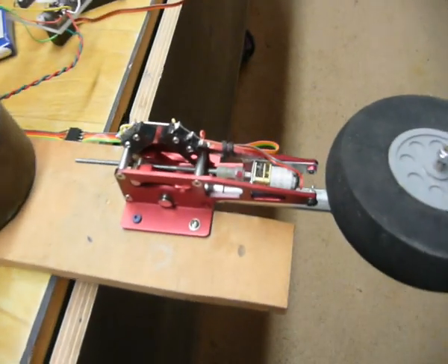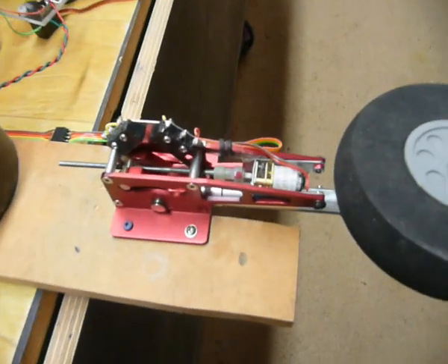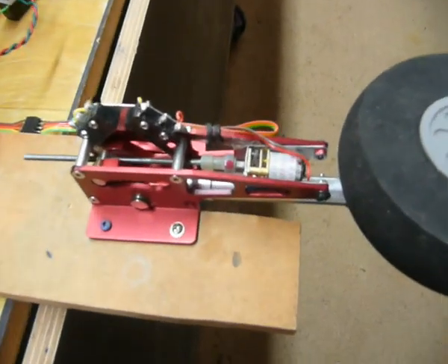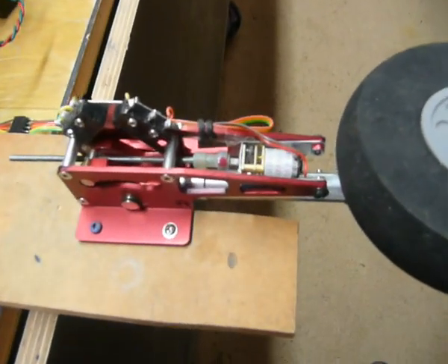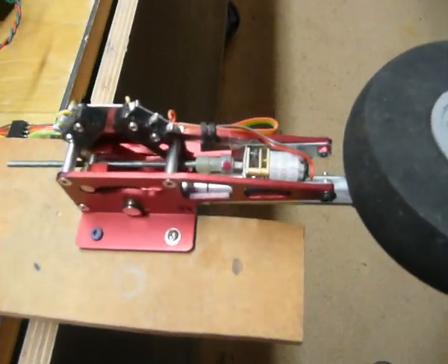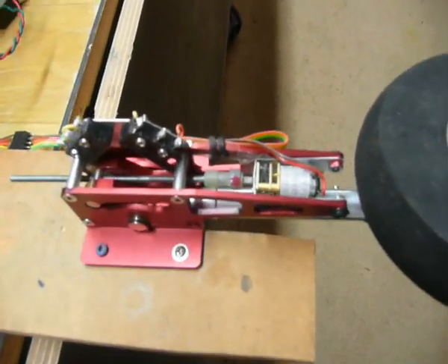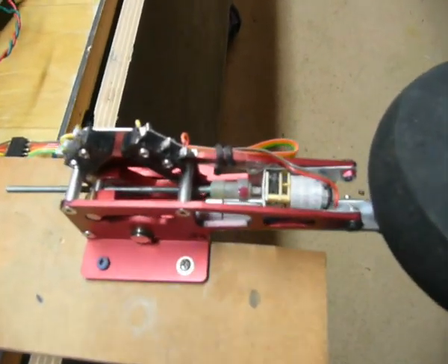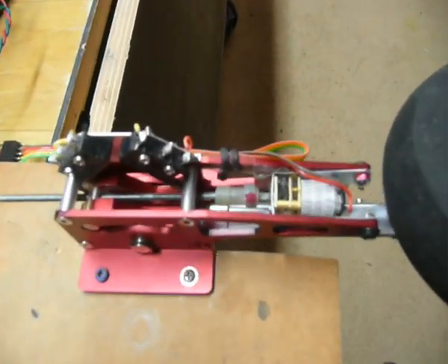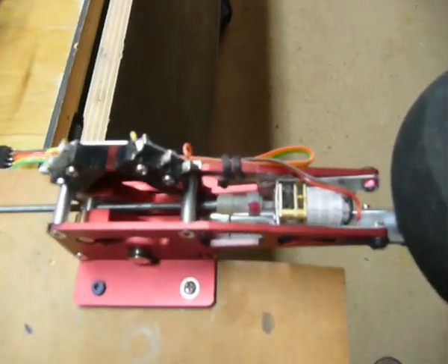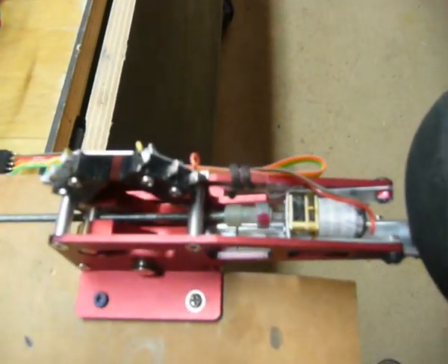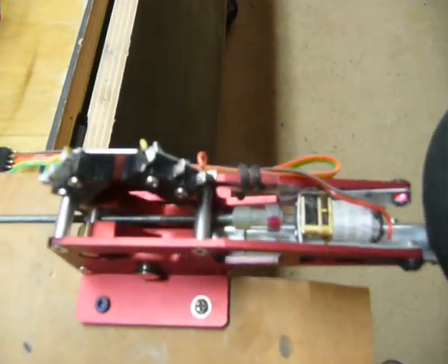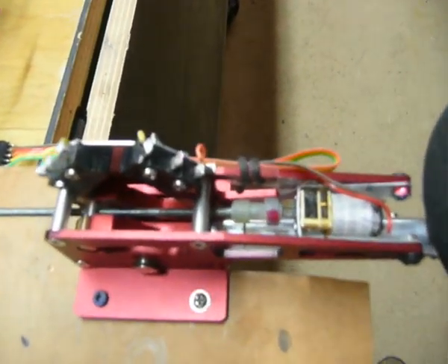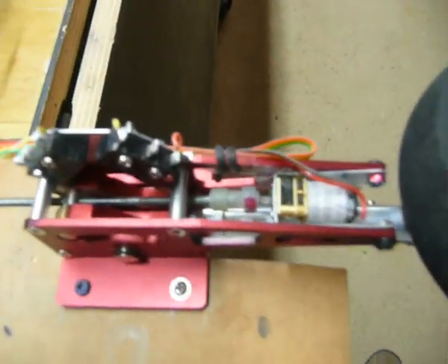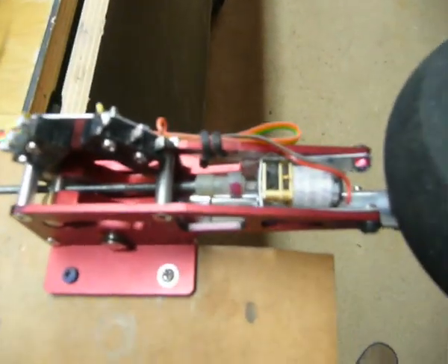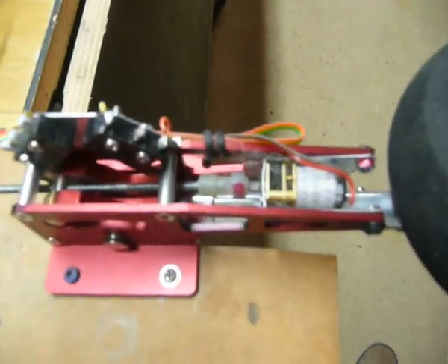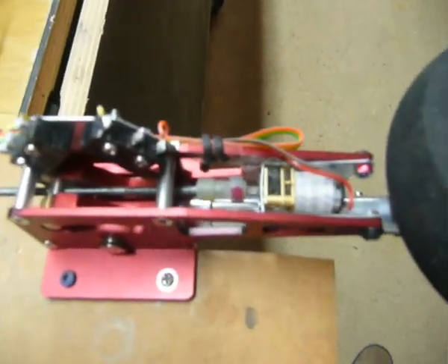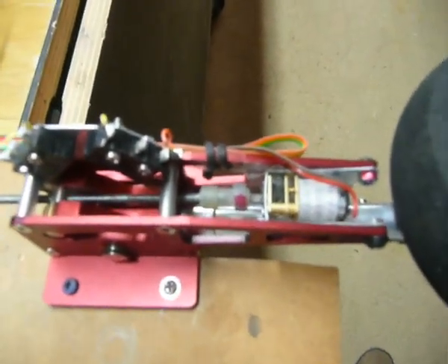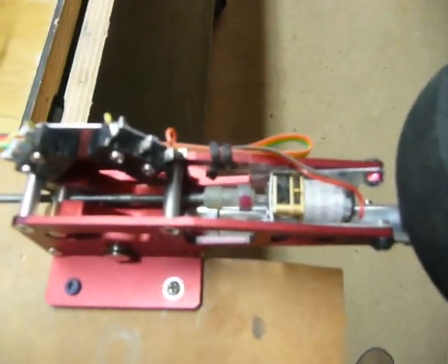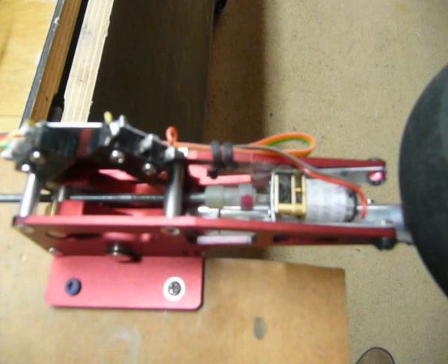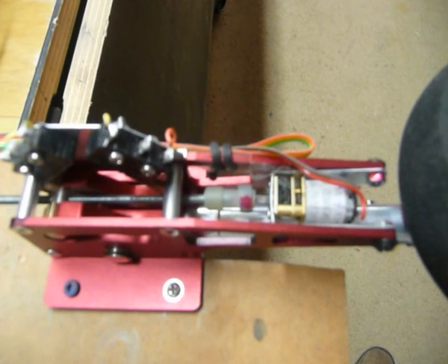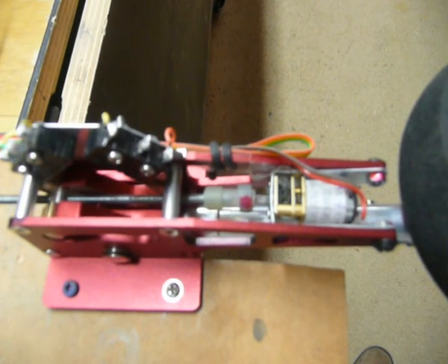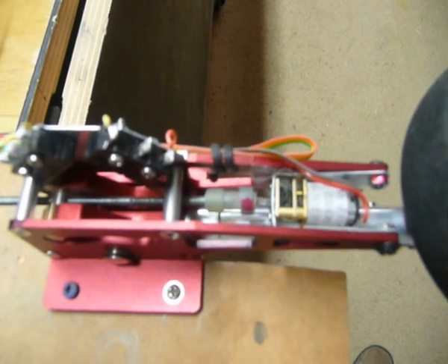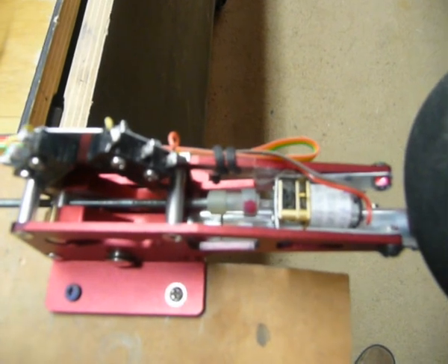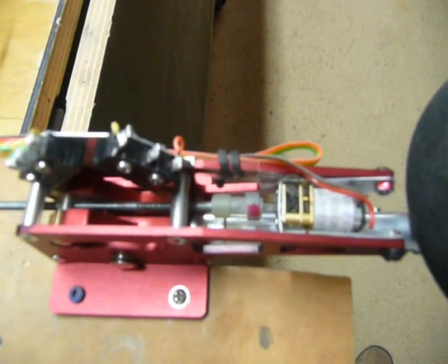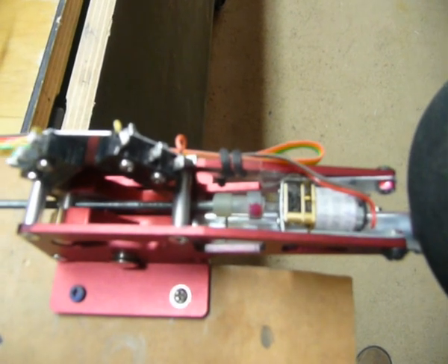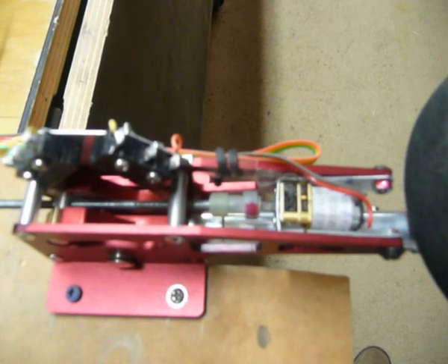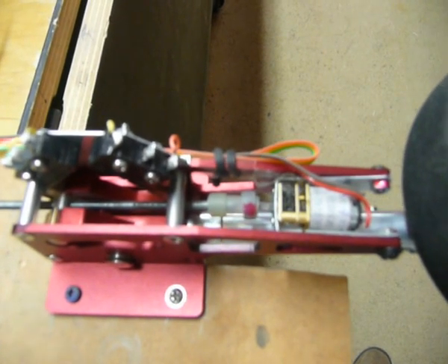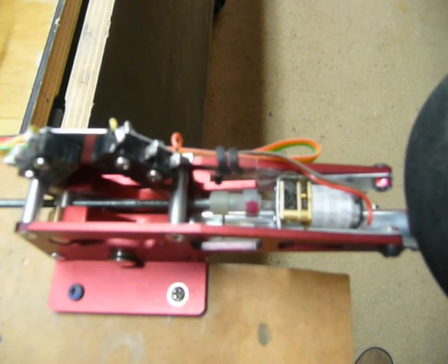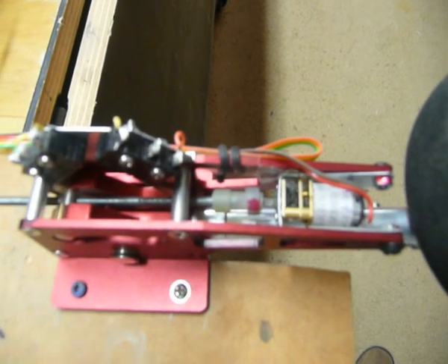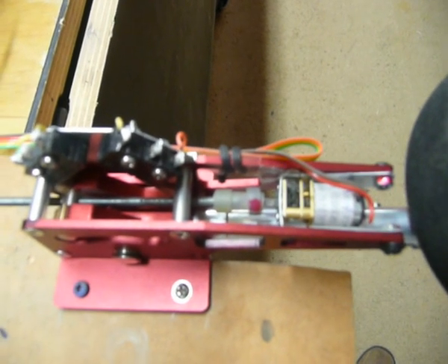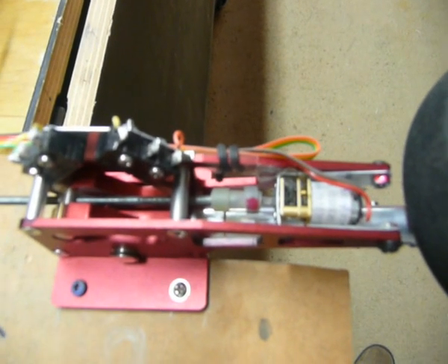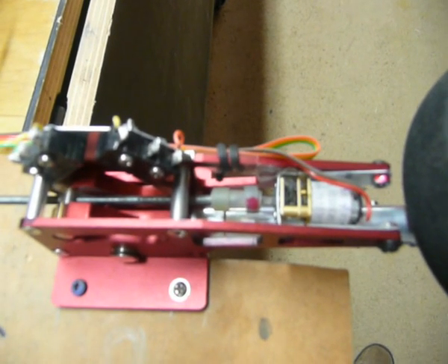If you look at the tiny little motor — and it really is a tiny little motor — it's about the size of the tip of my little finger.